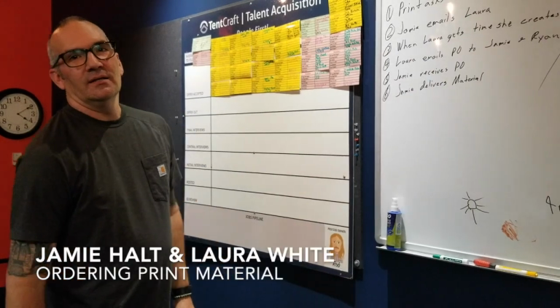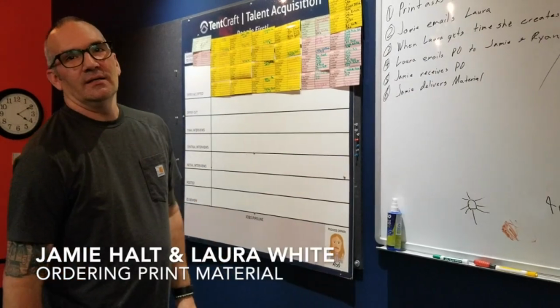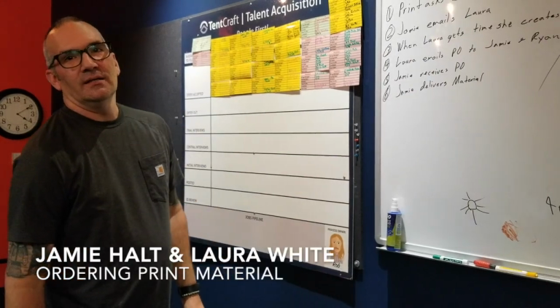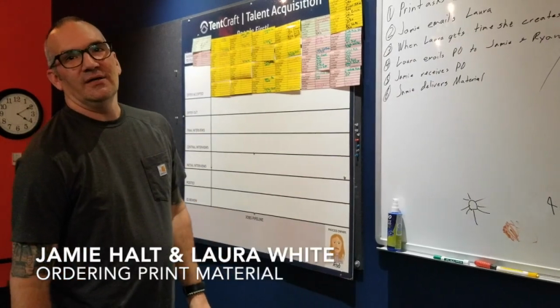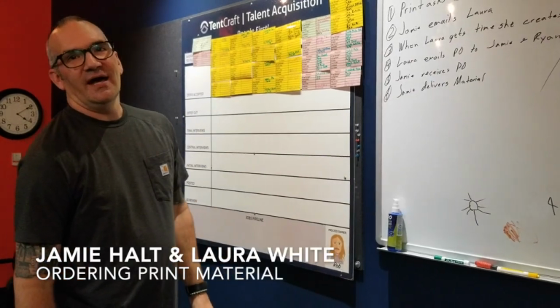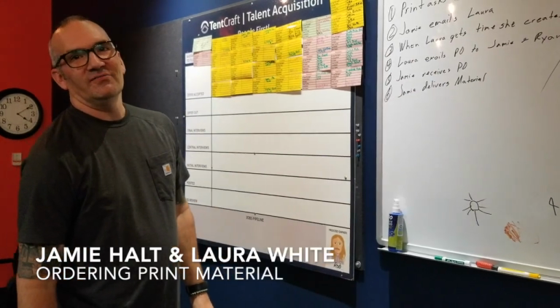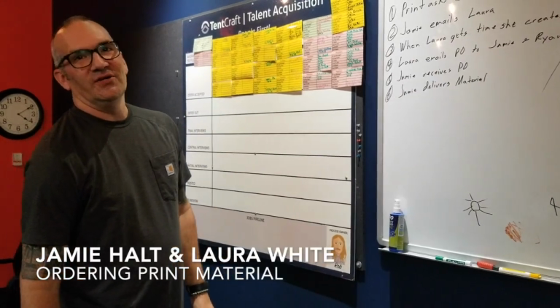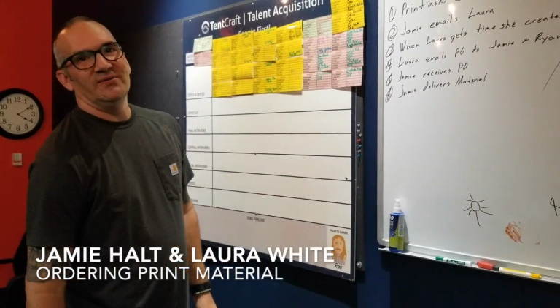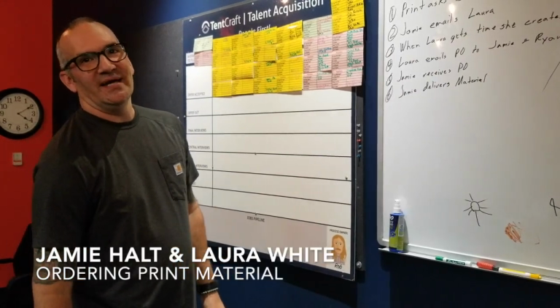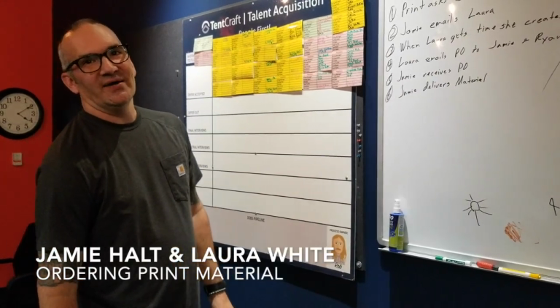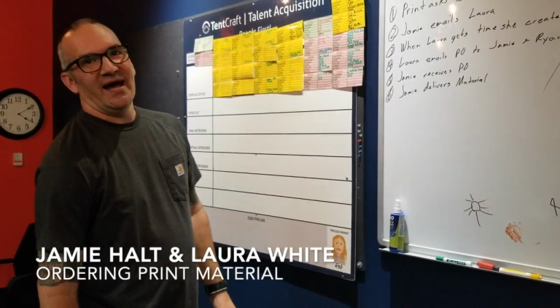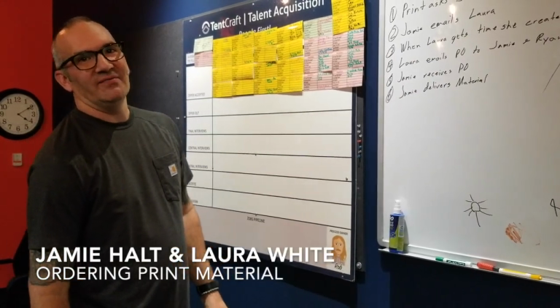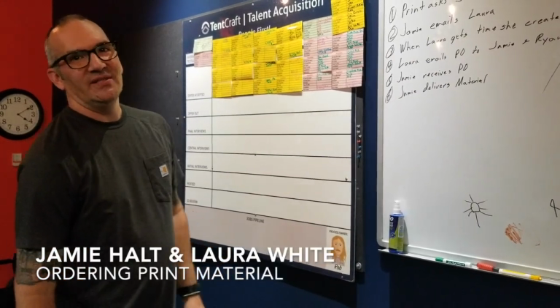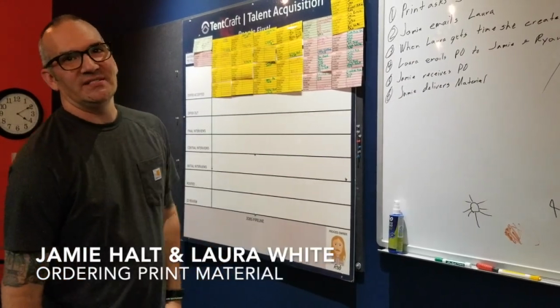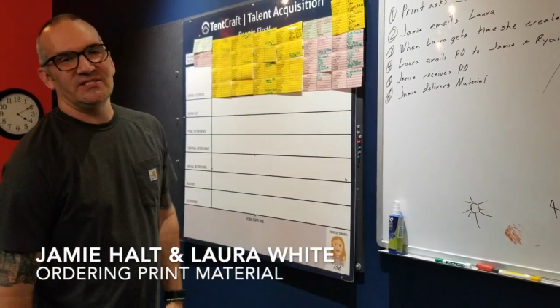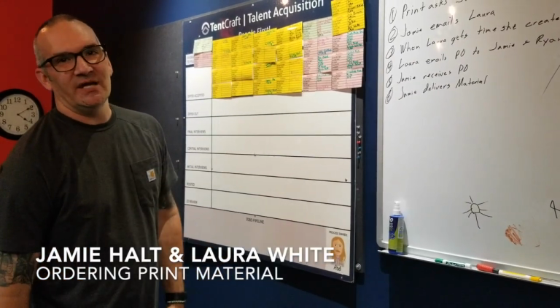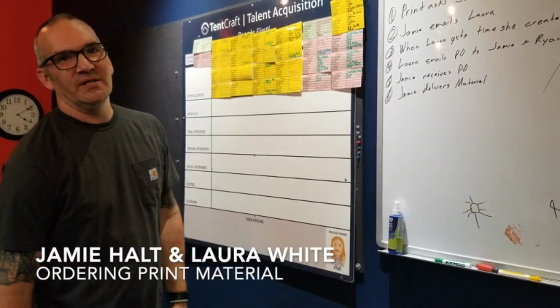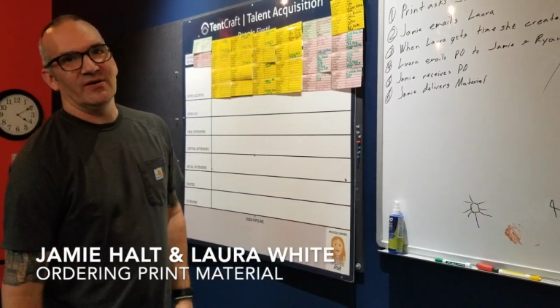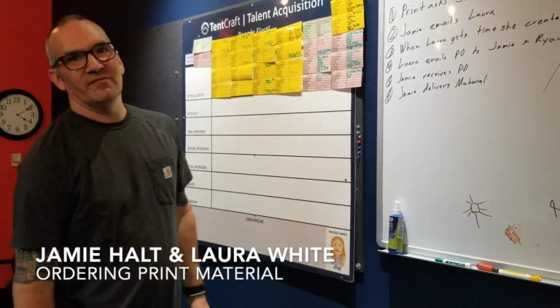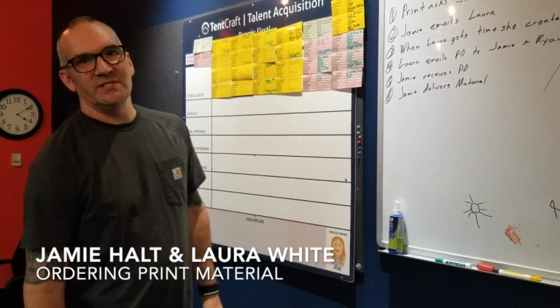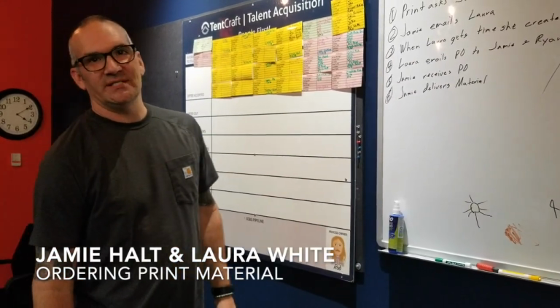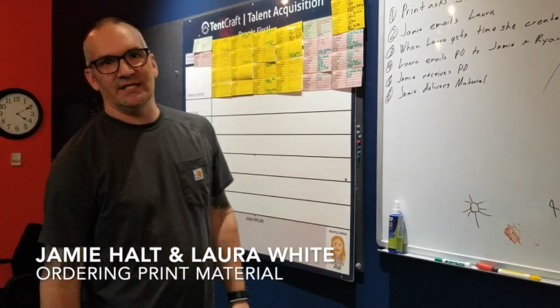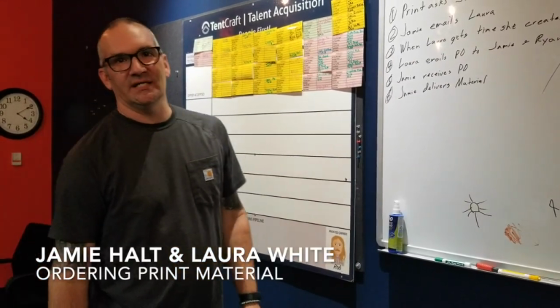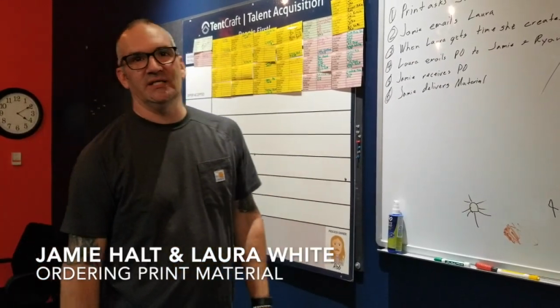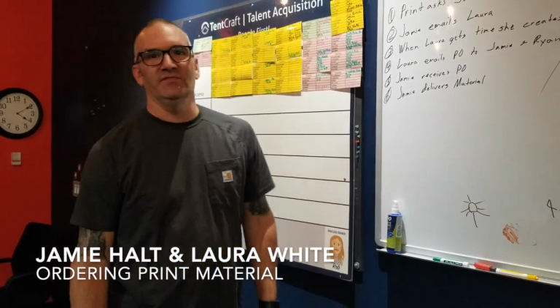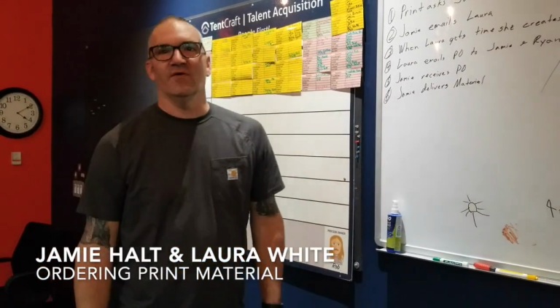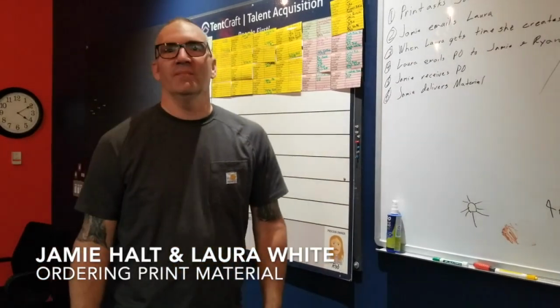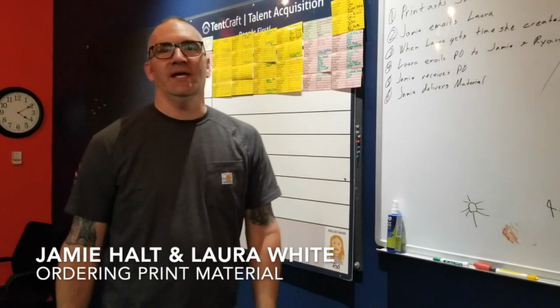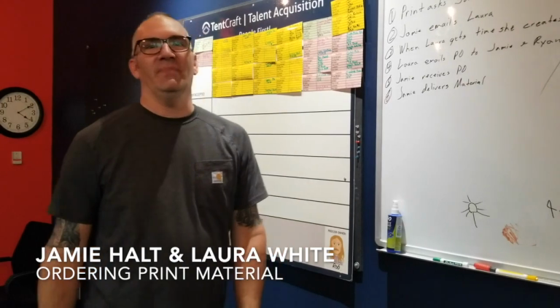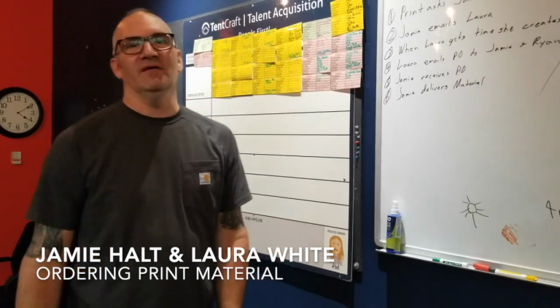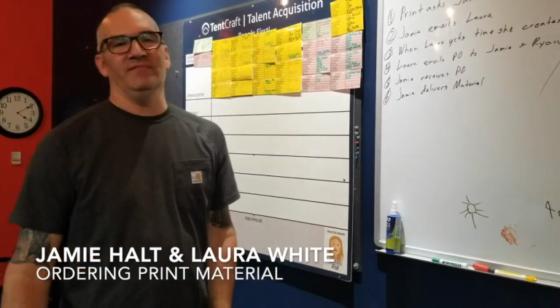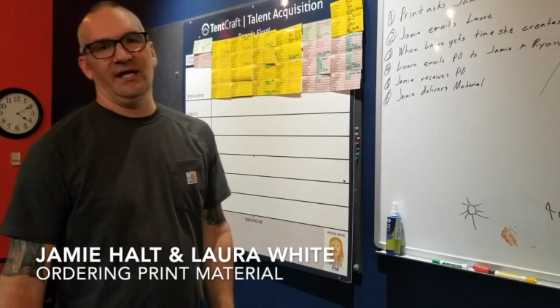Good afternoon, Tankraft. This is Jamie and Laura from Logistics — Q4 Make It Better video.